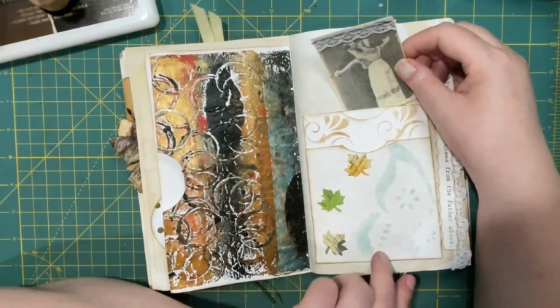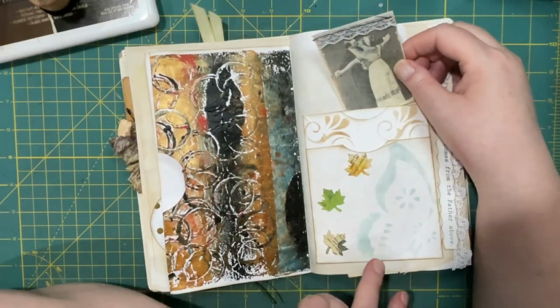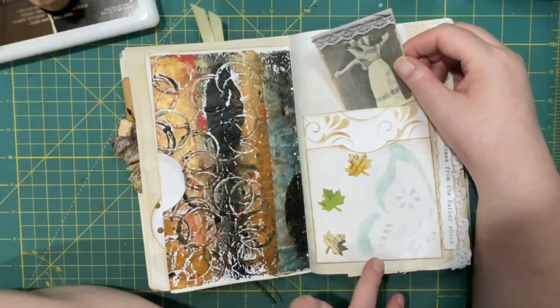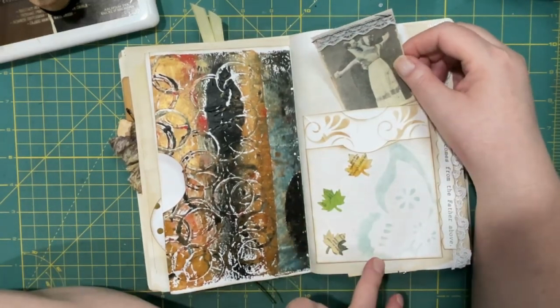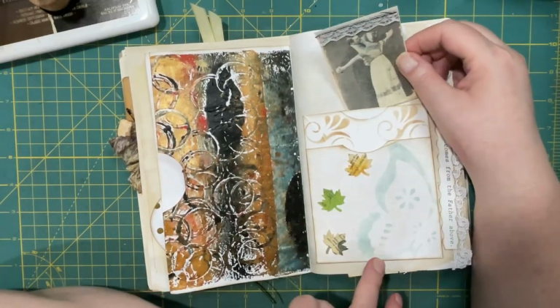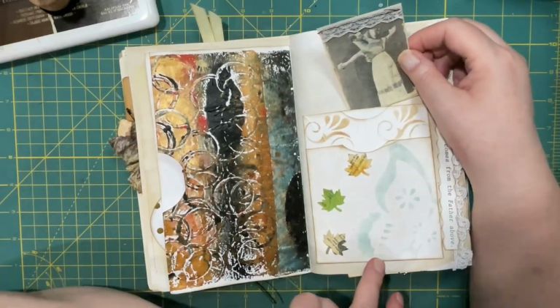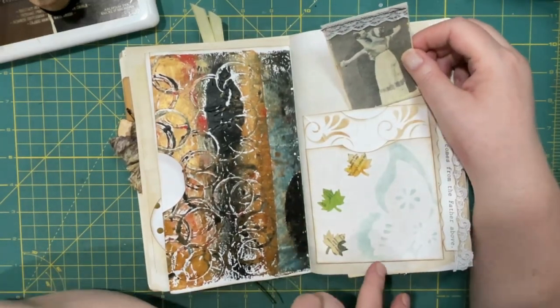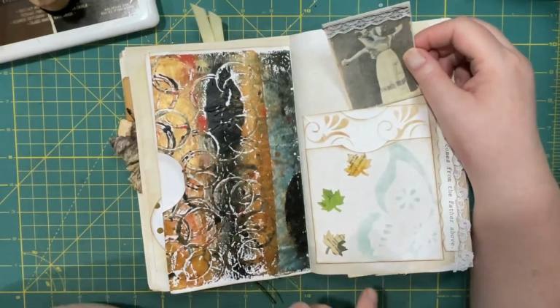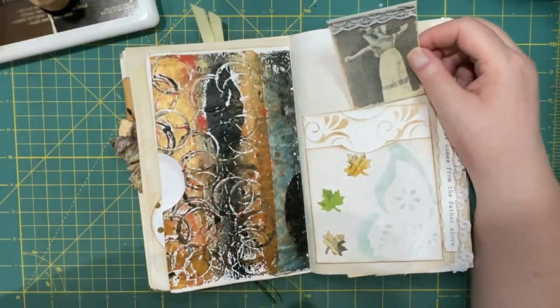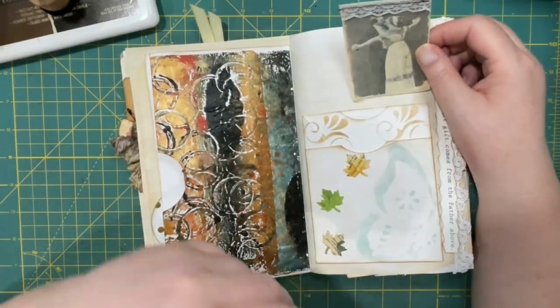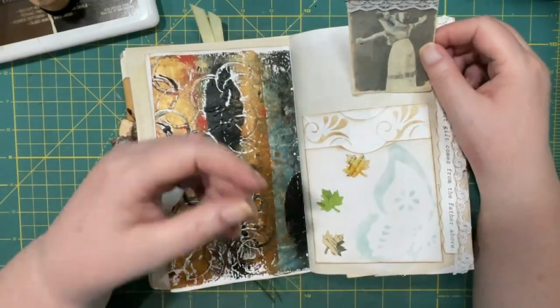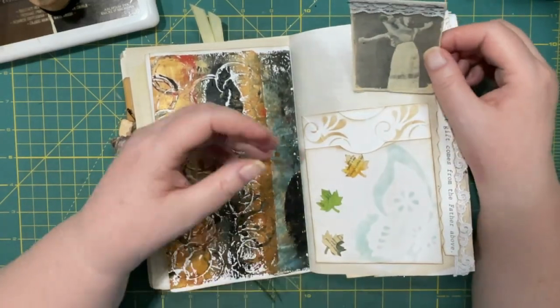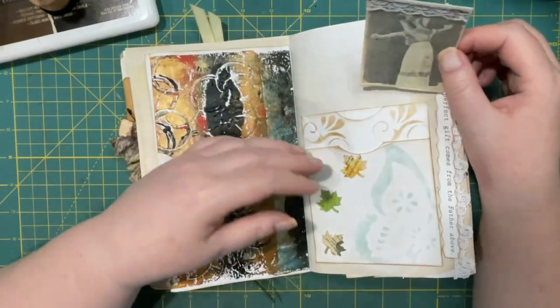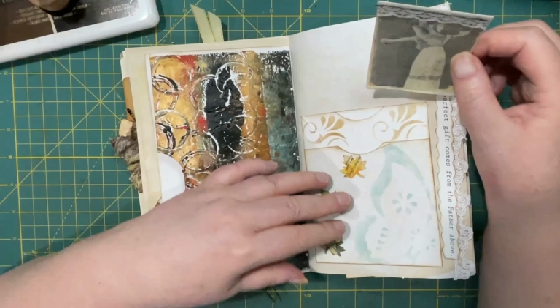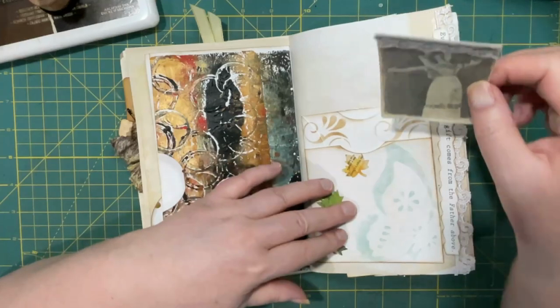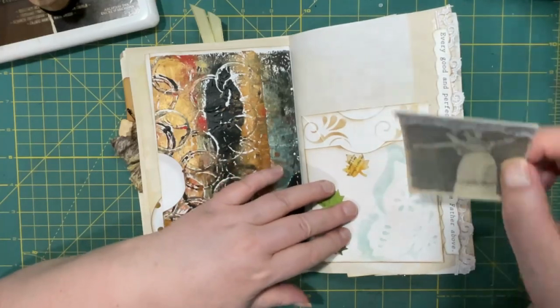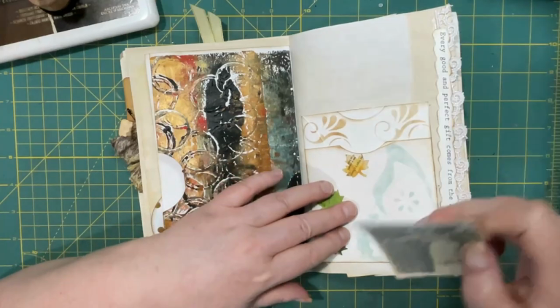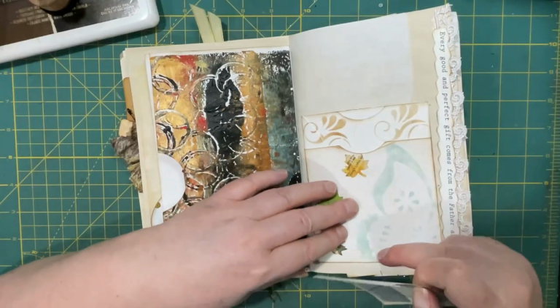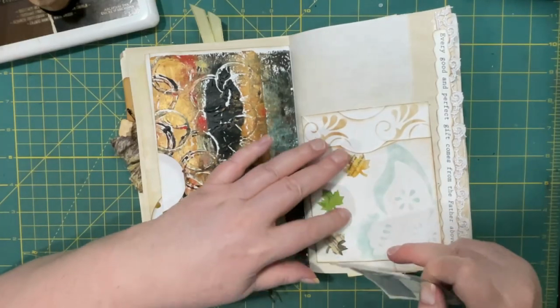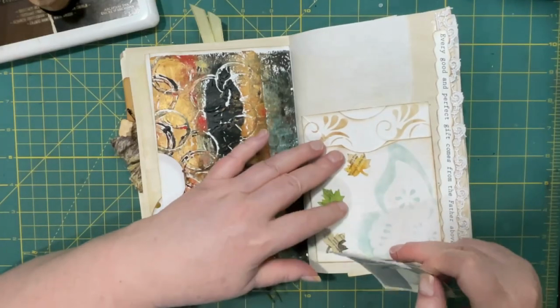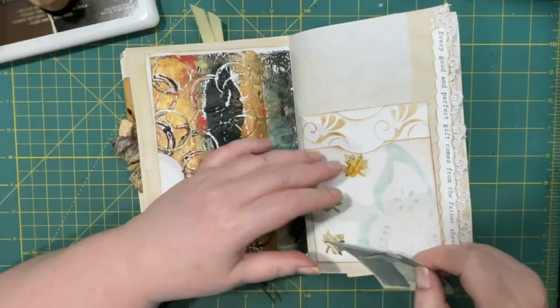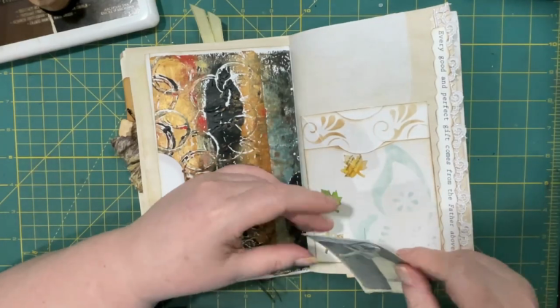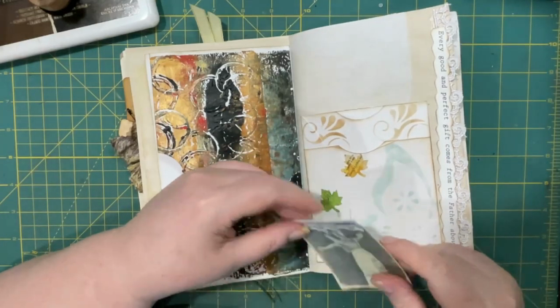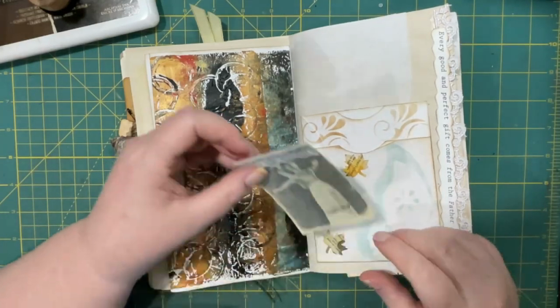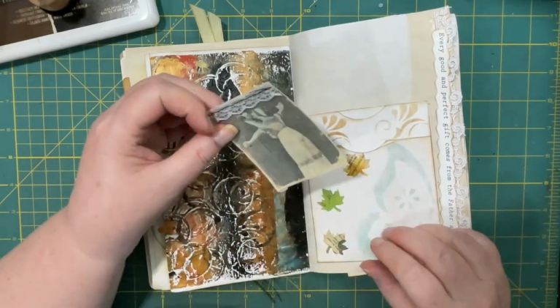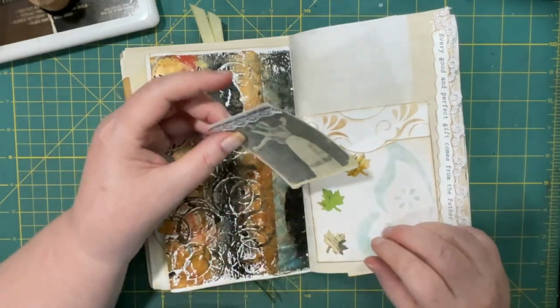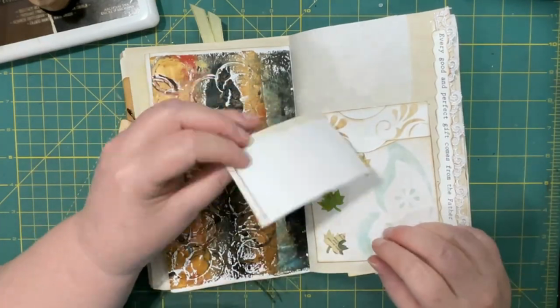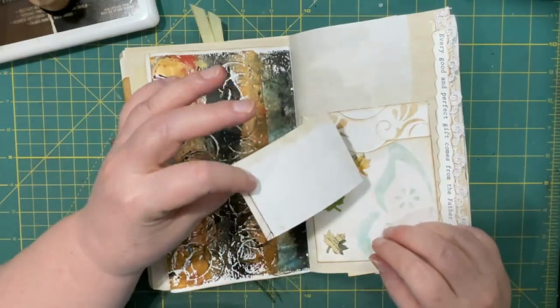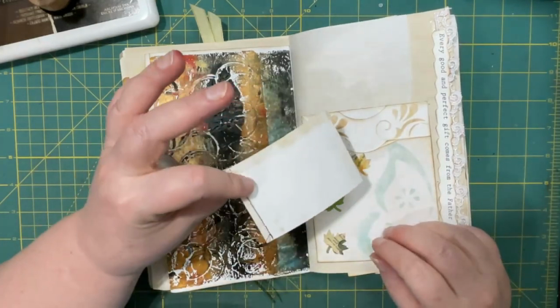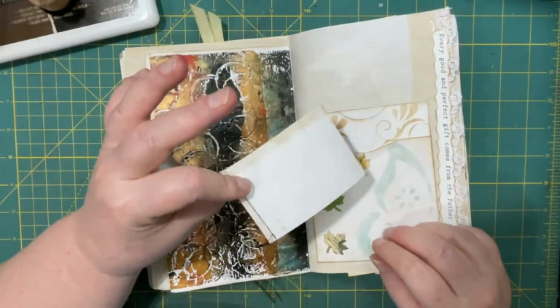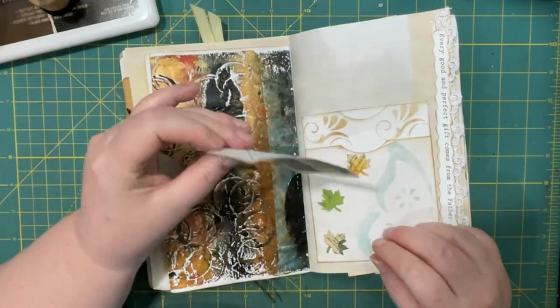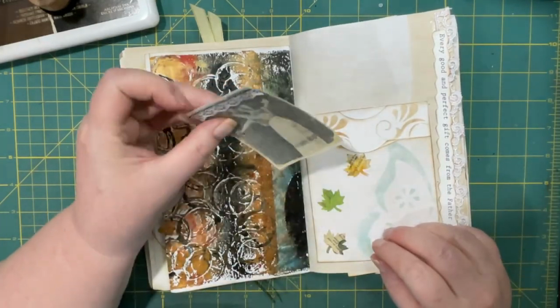Depending on how you glue it down, there's a possibility of five pockets there.